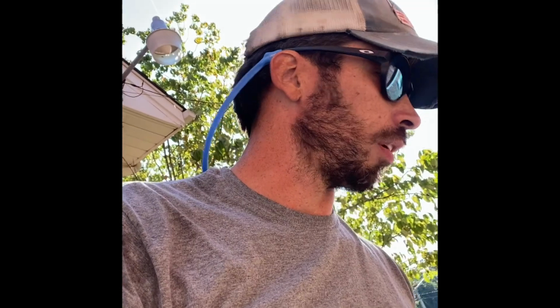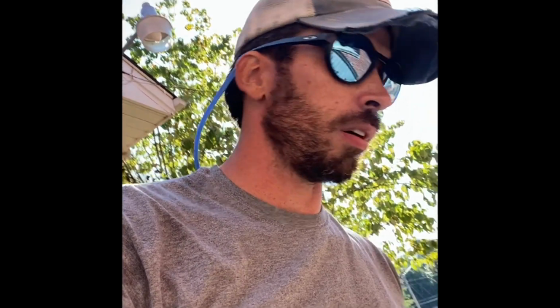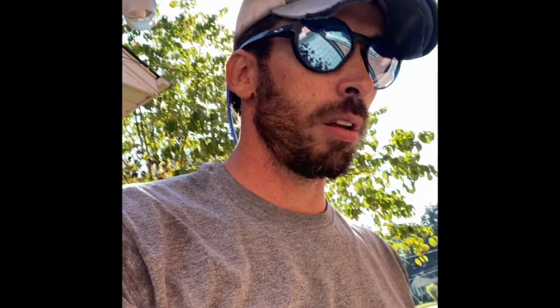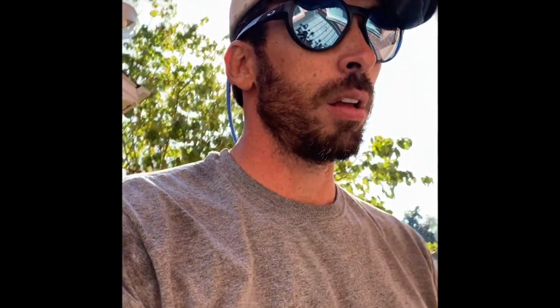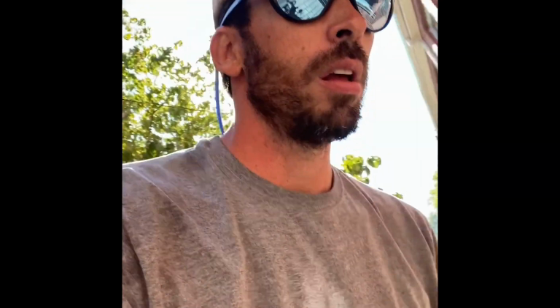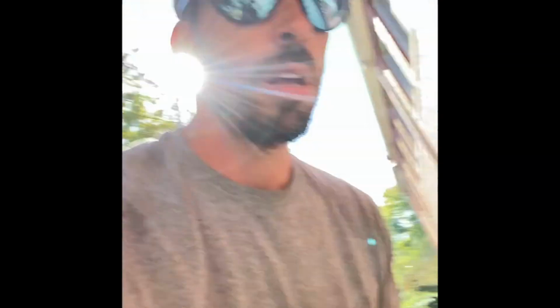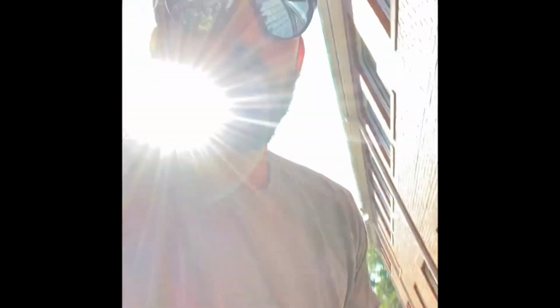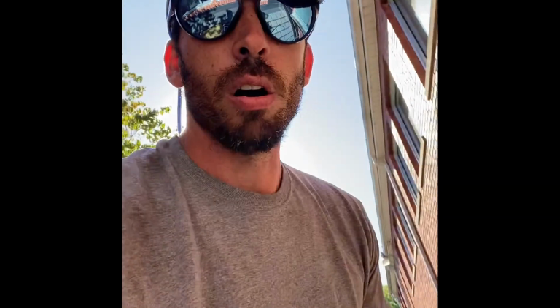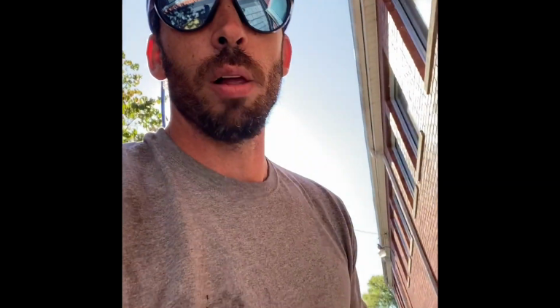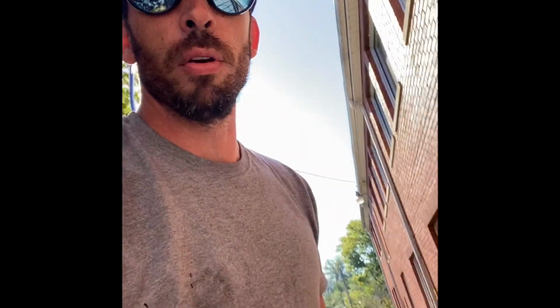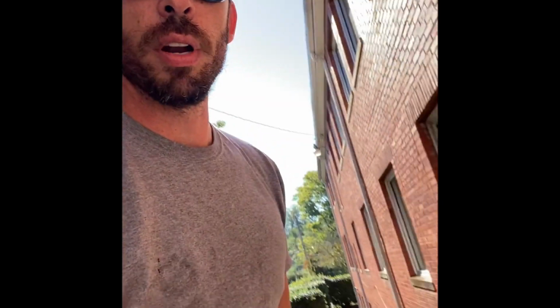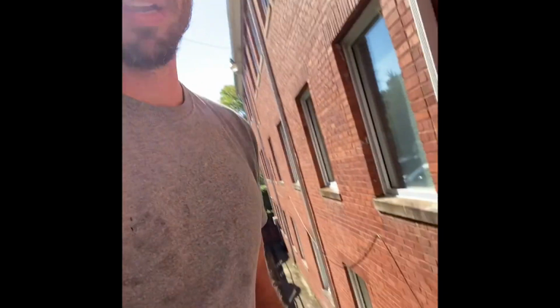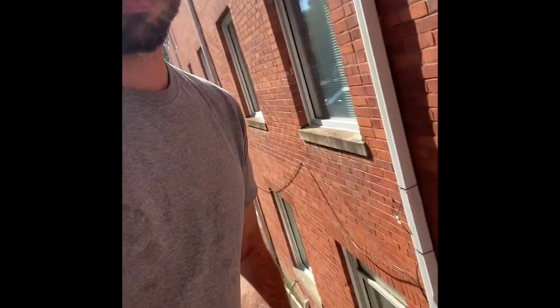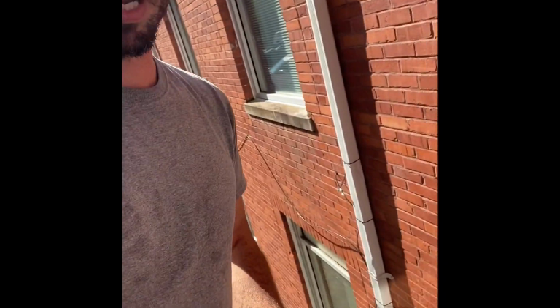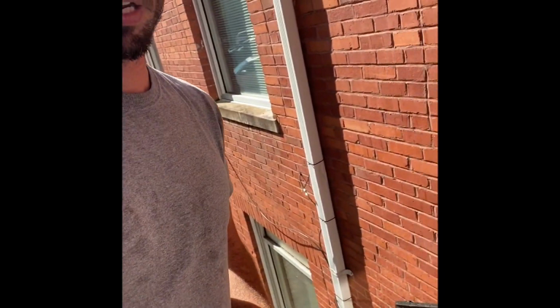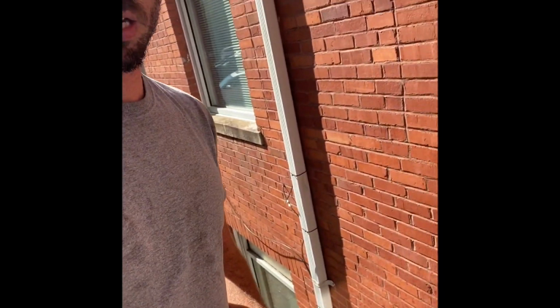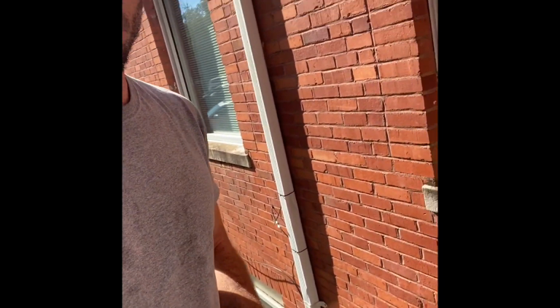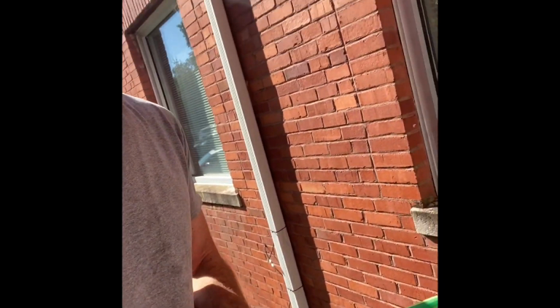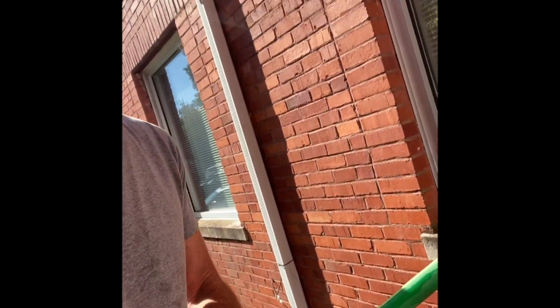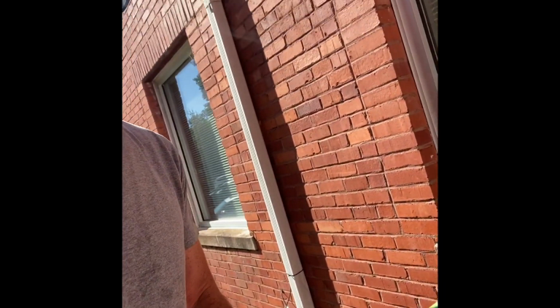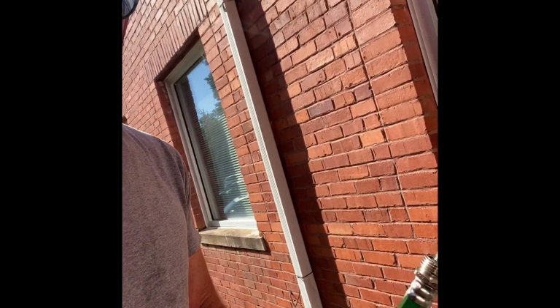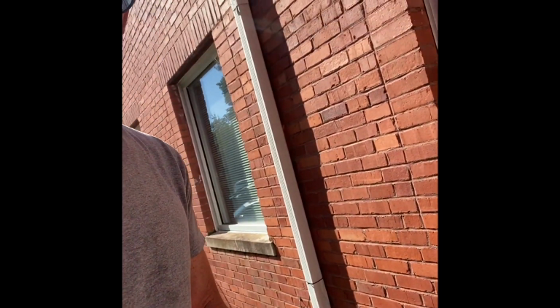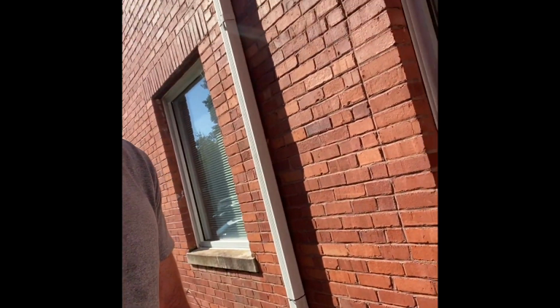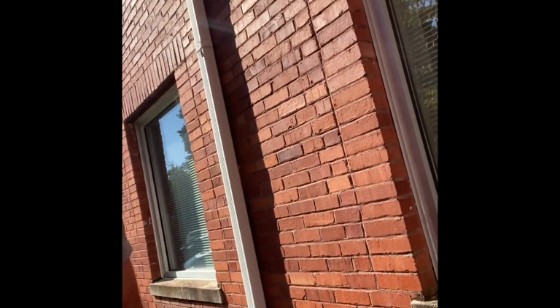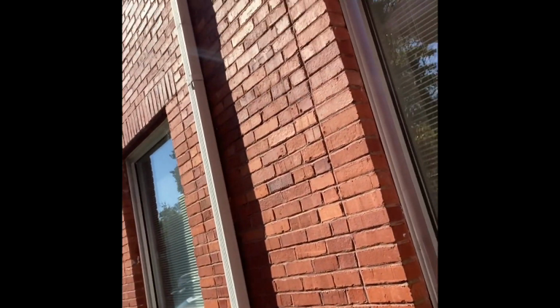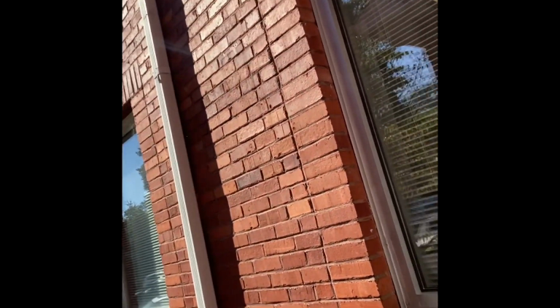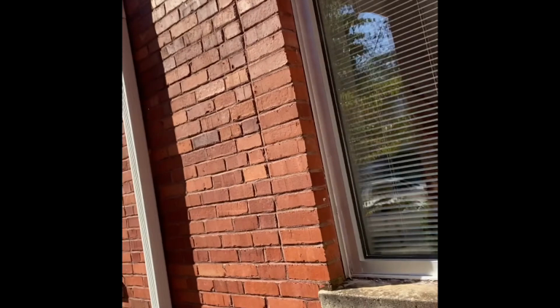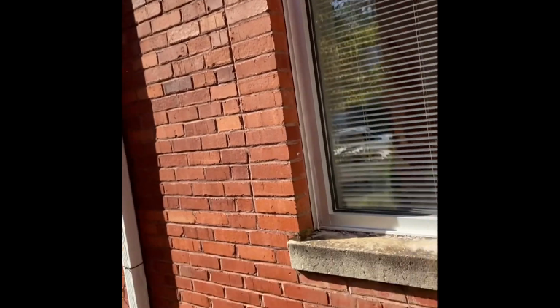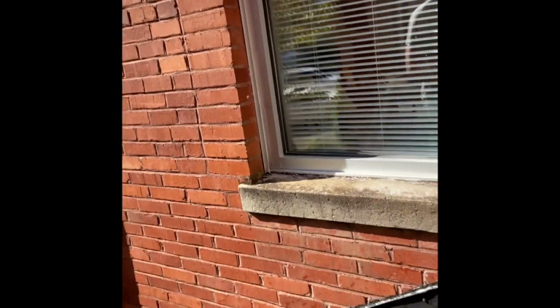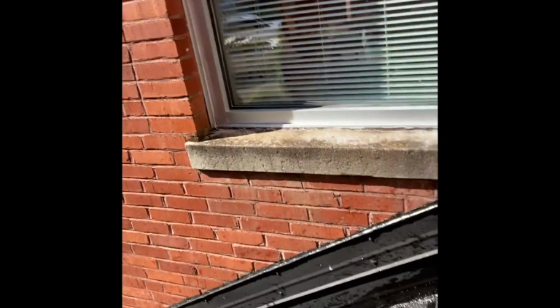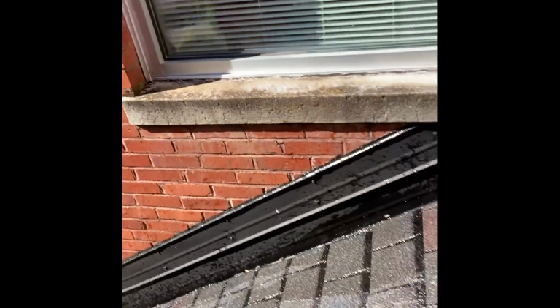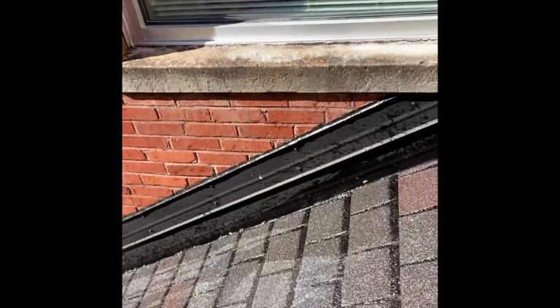All I'm doing here is I'm taking a hose. Check that out.